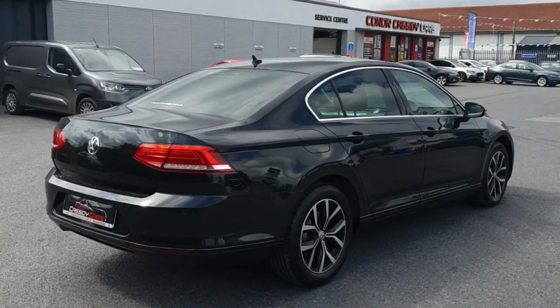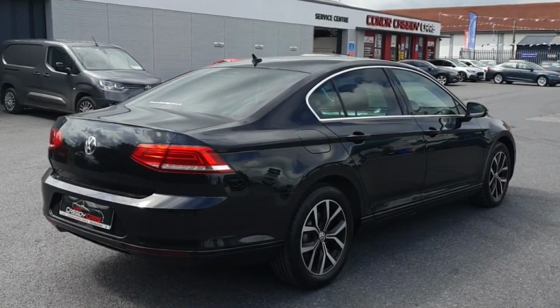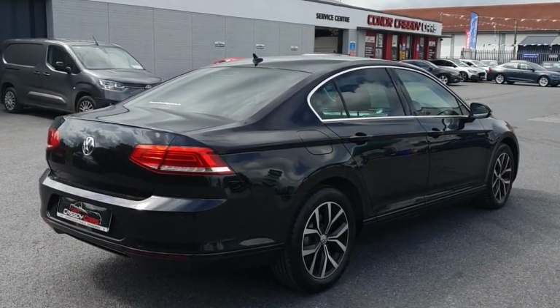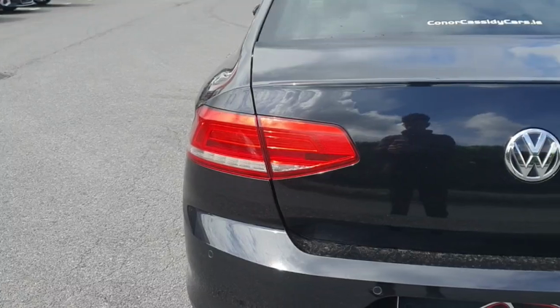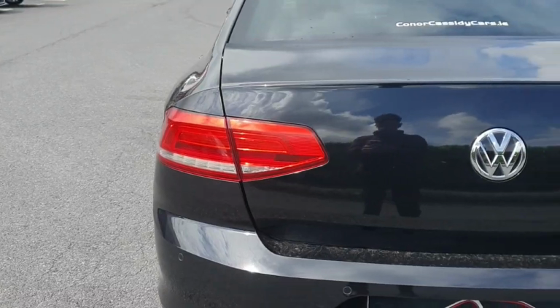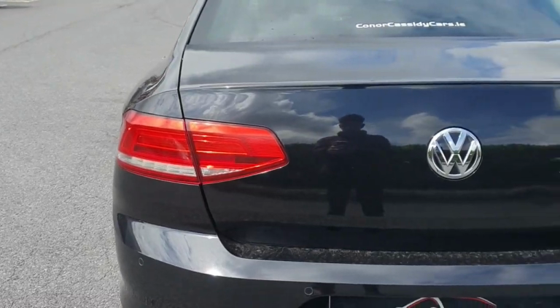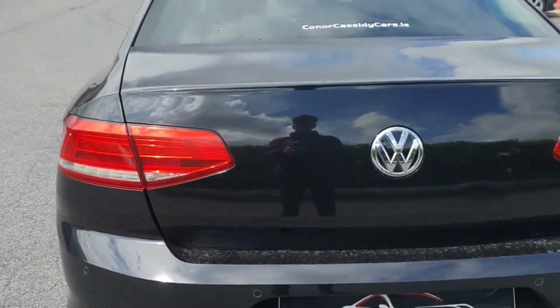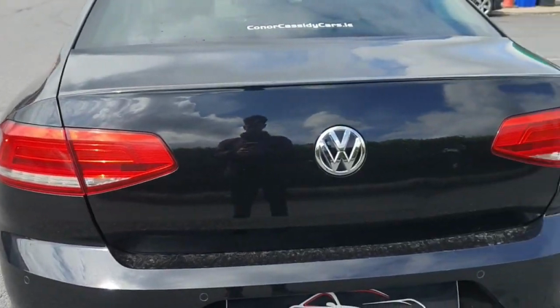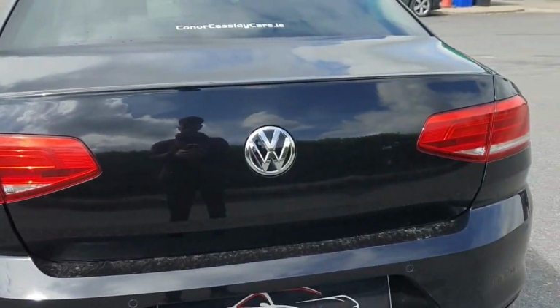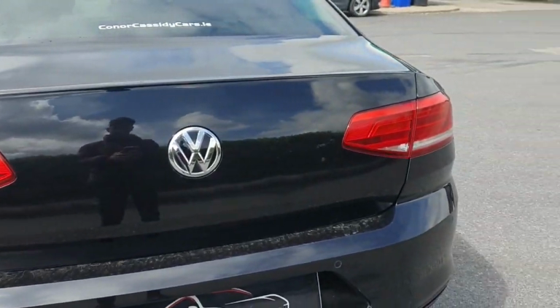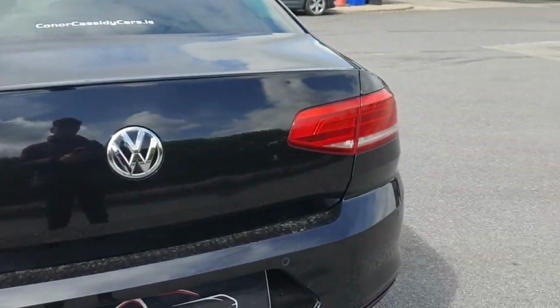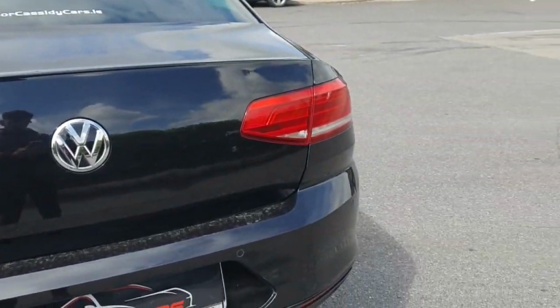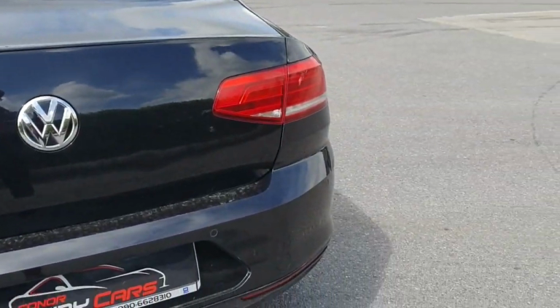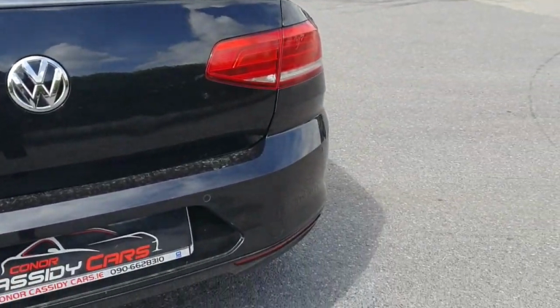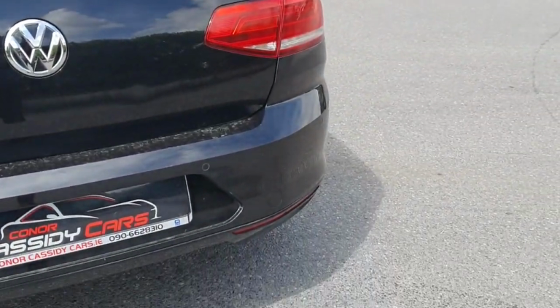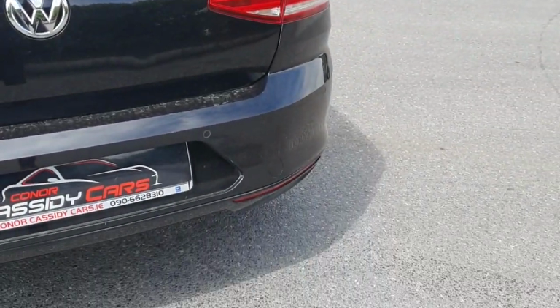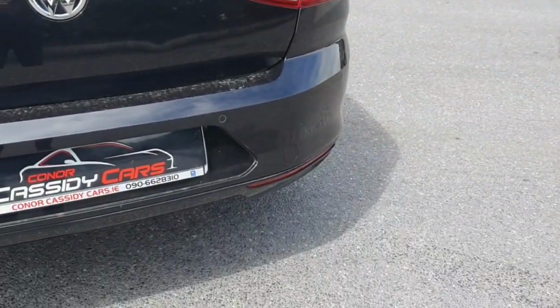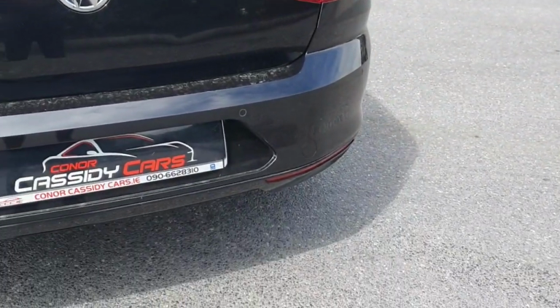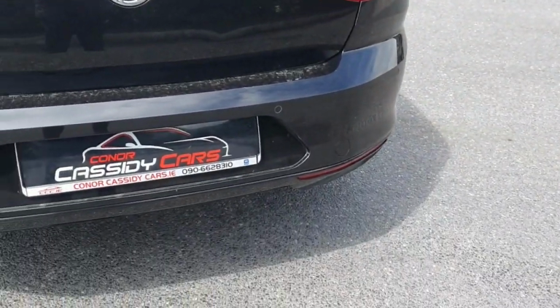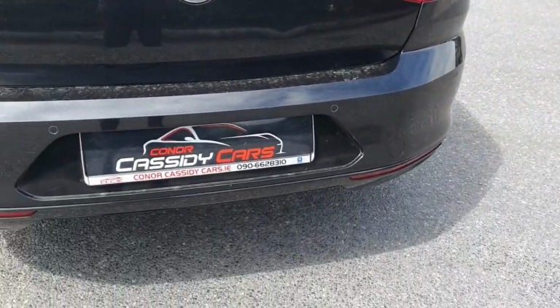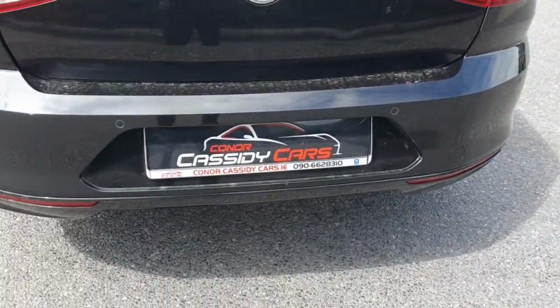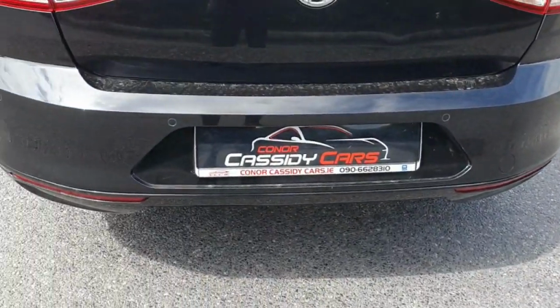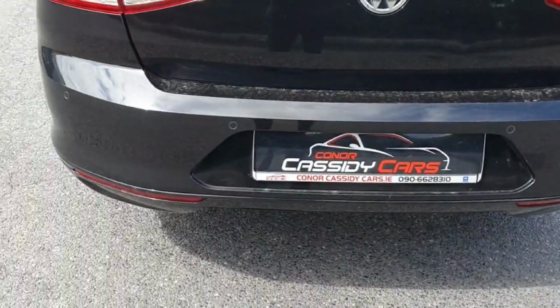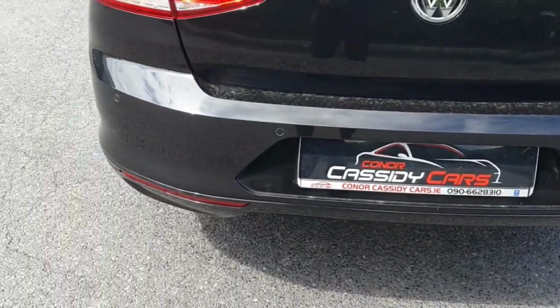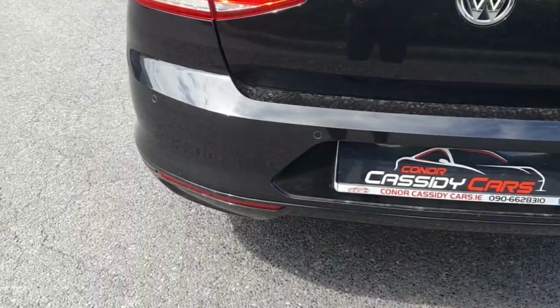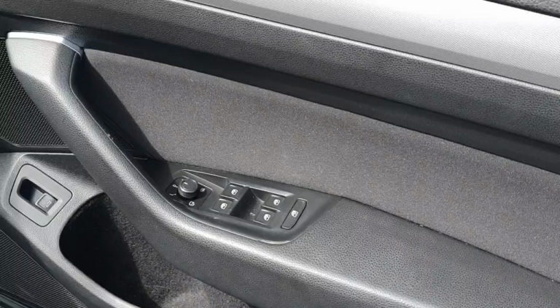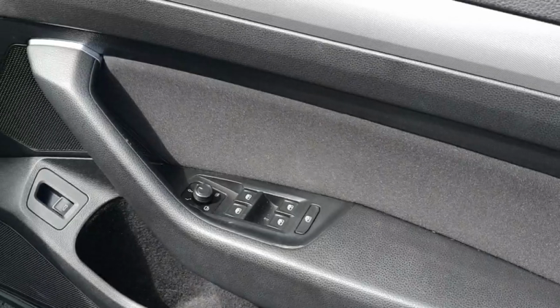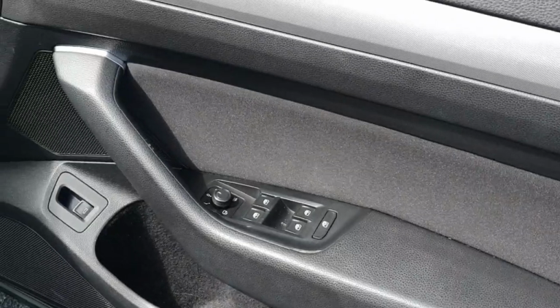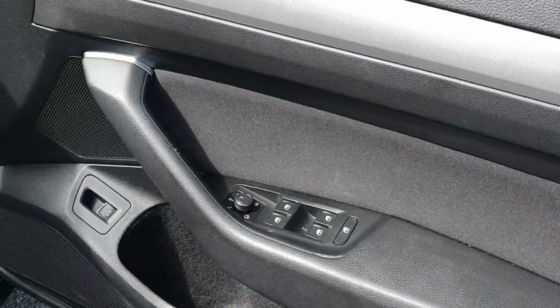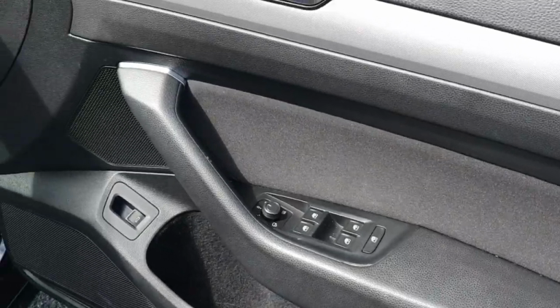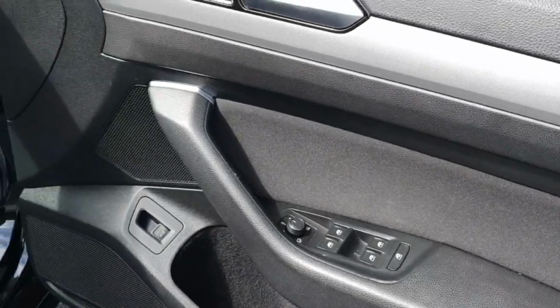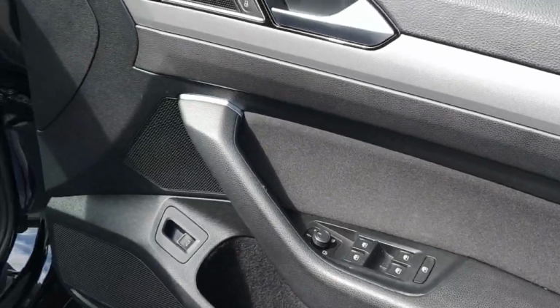With a full multi-point health and safety check, manufacturer serviced, and a comprehensive warranty, you can hit the road with peace of mind.